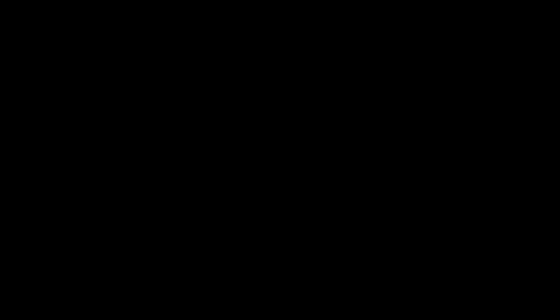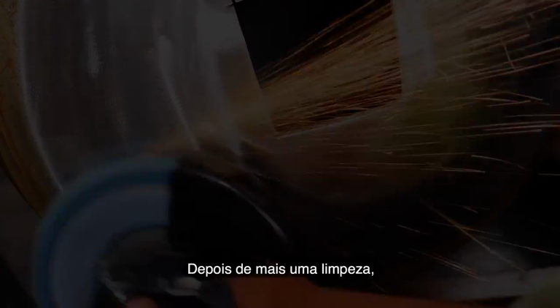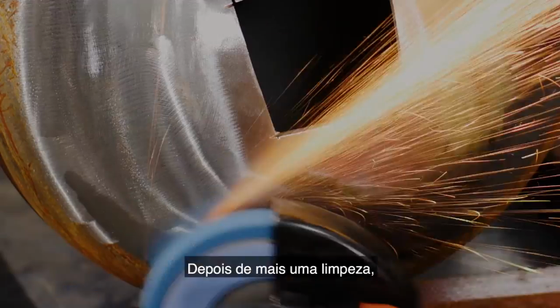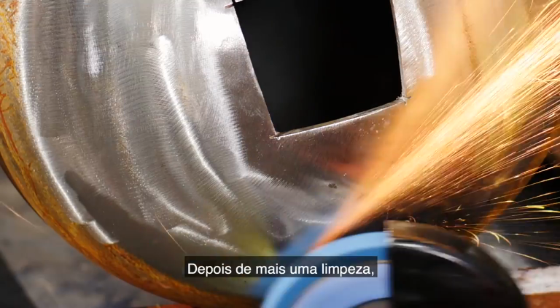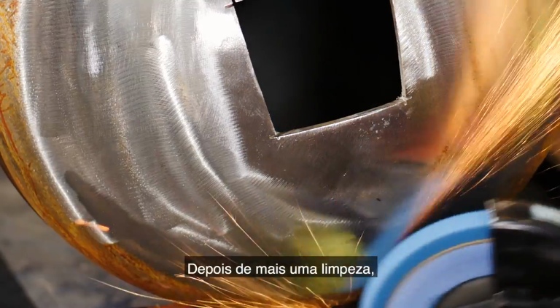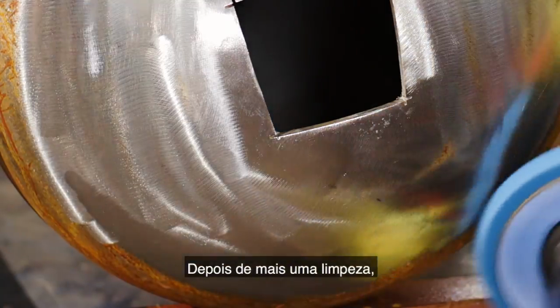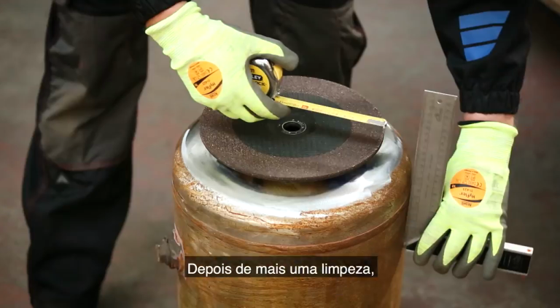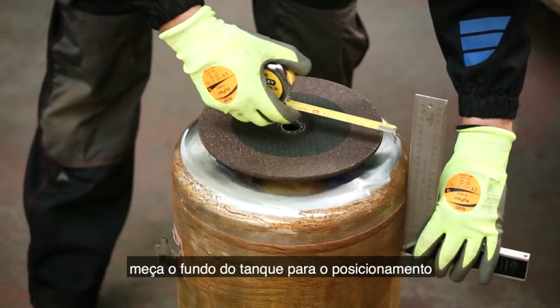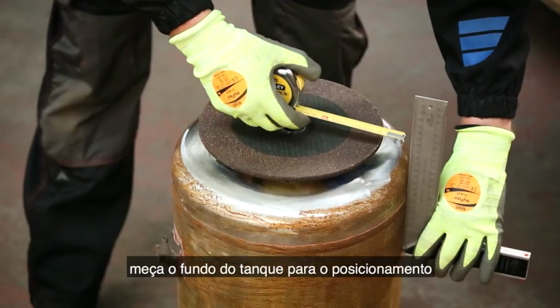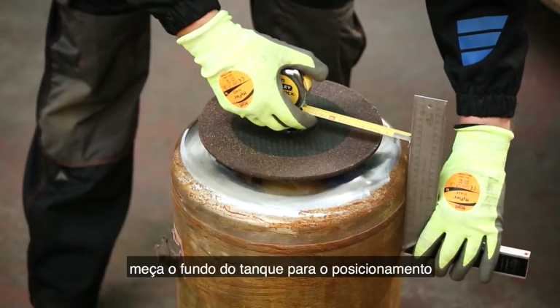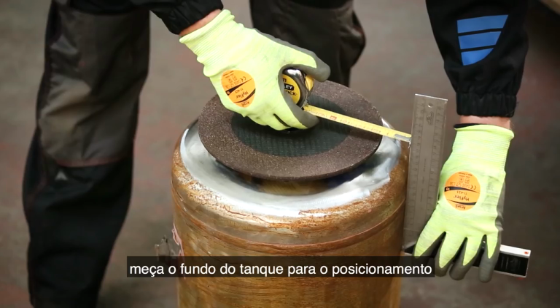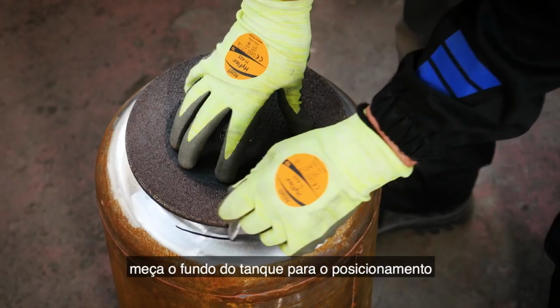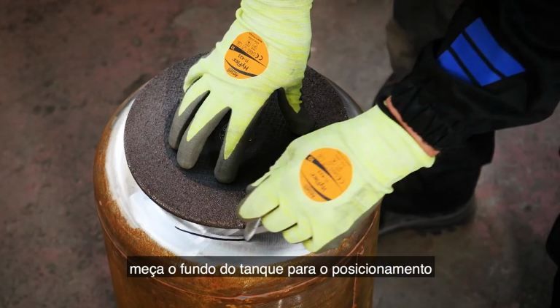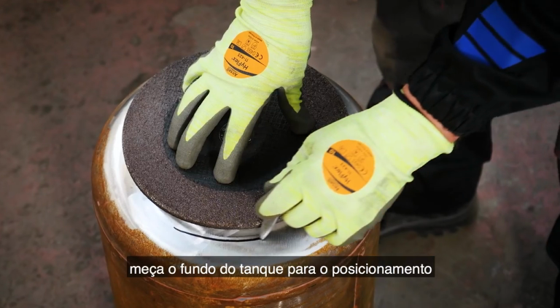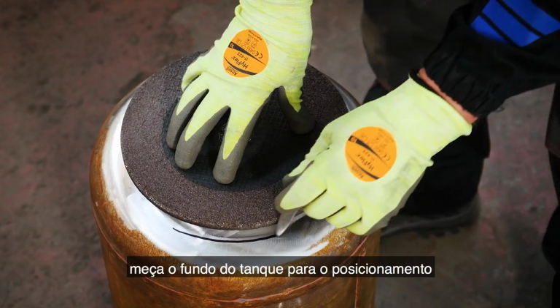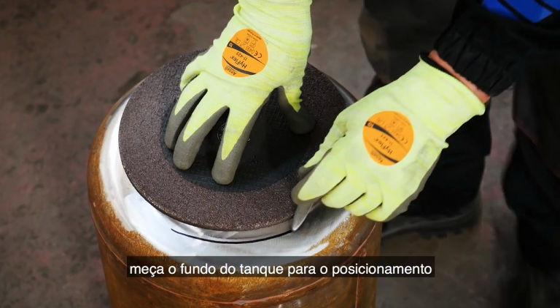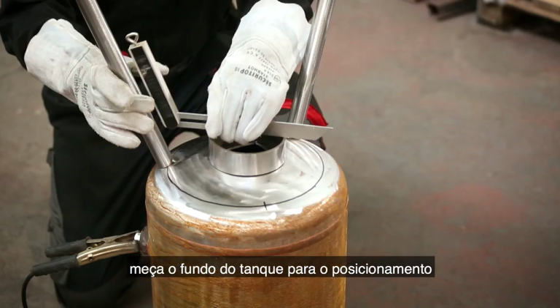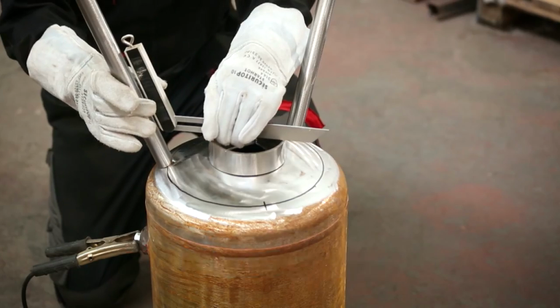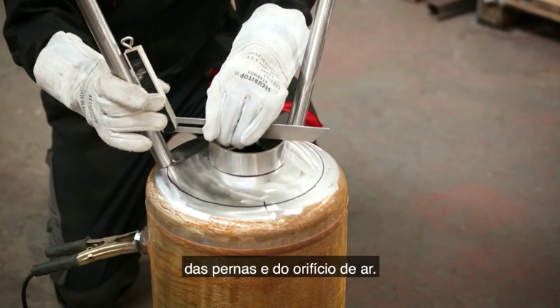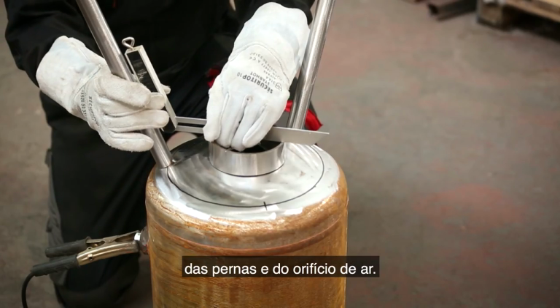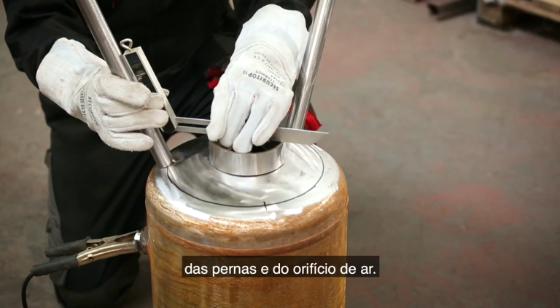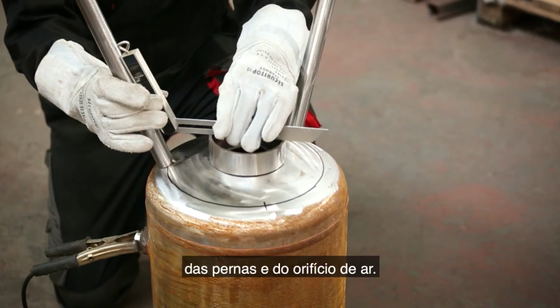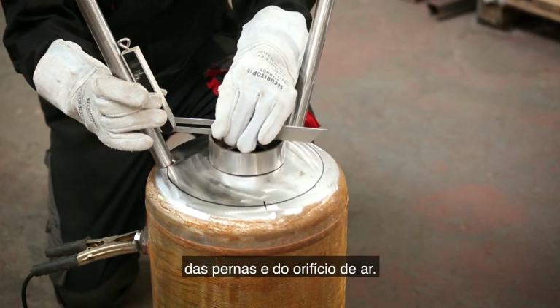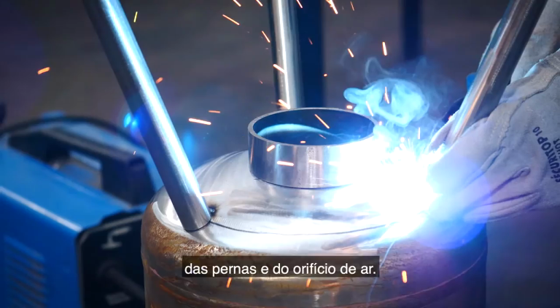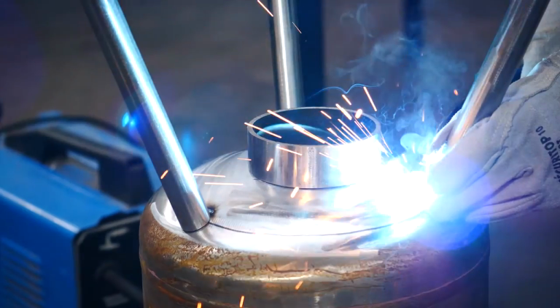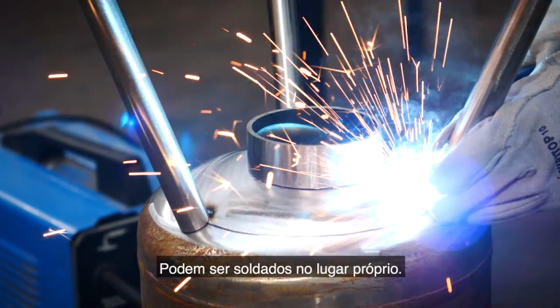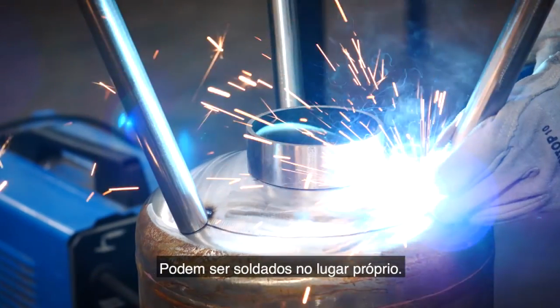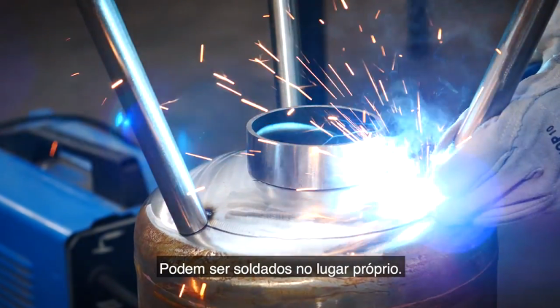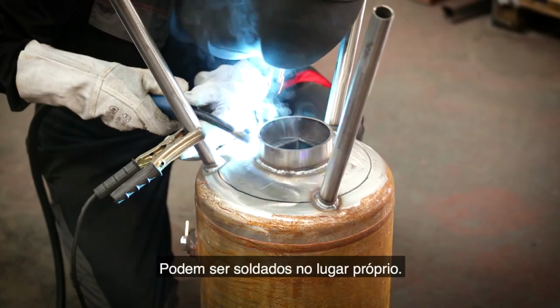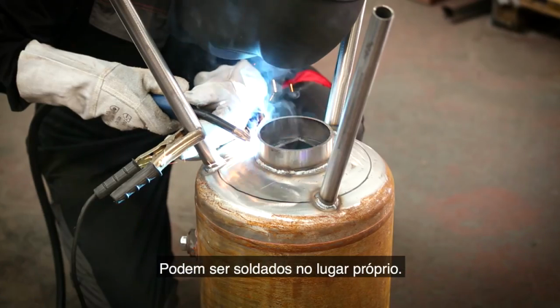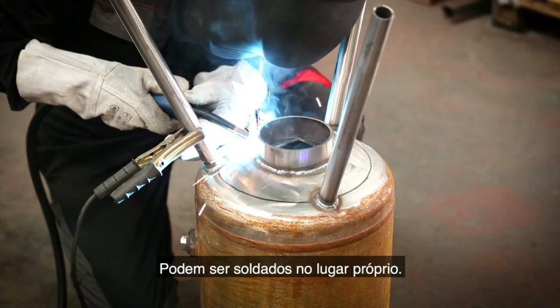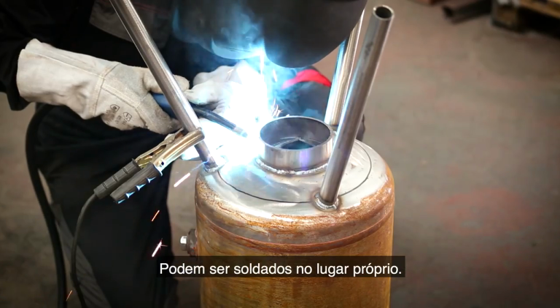After further cleaning, I measure the bottom of the tank for the positioning of the legs and the air hole. These can then be welded into place.